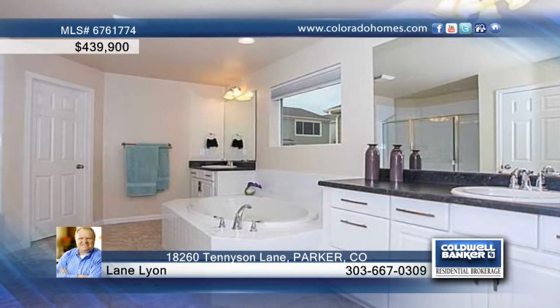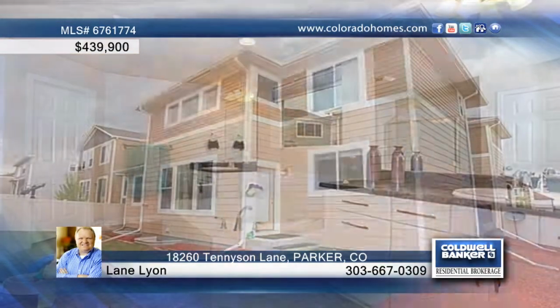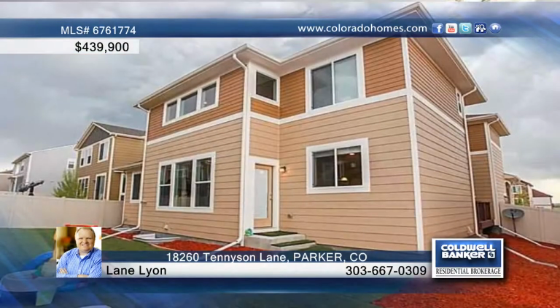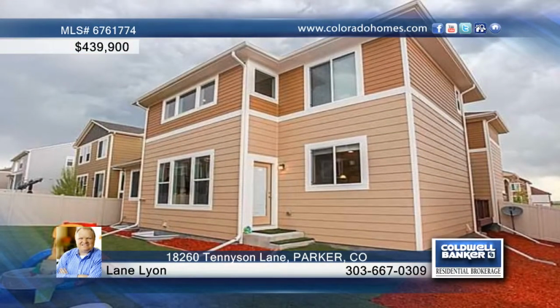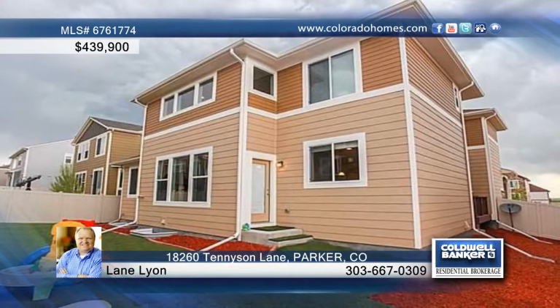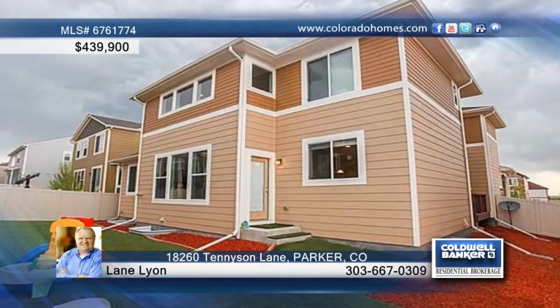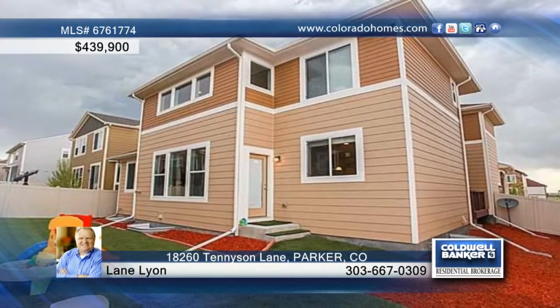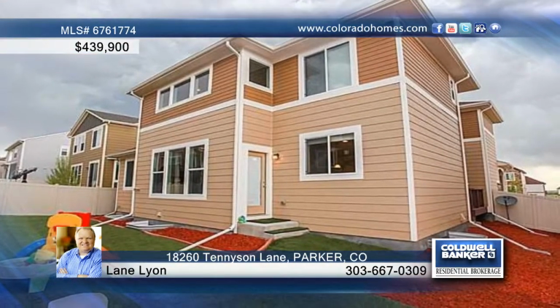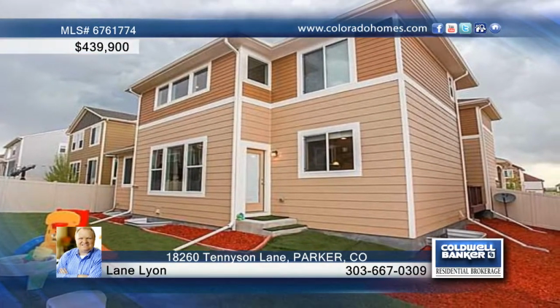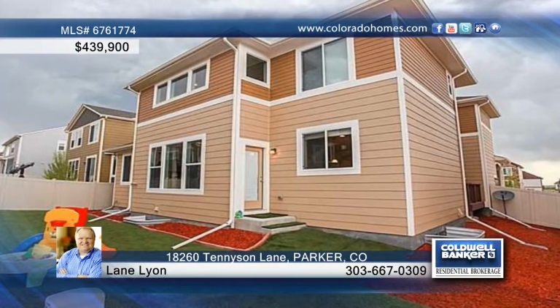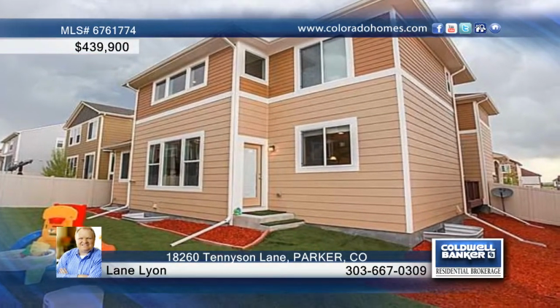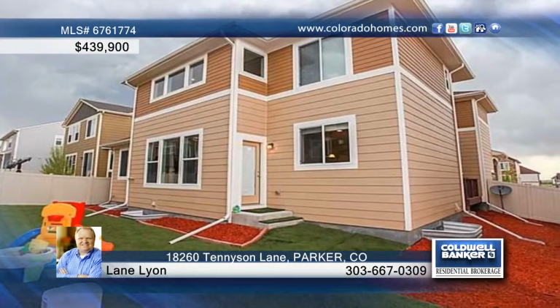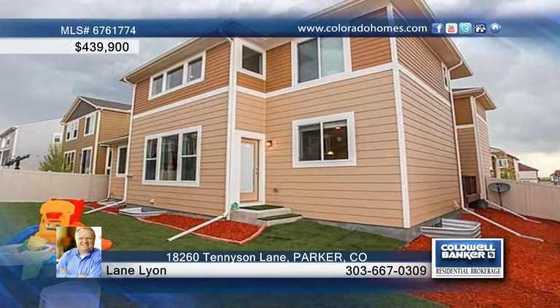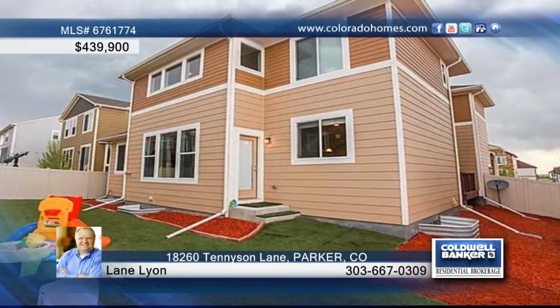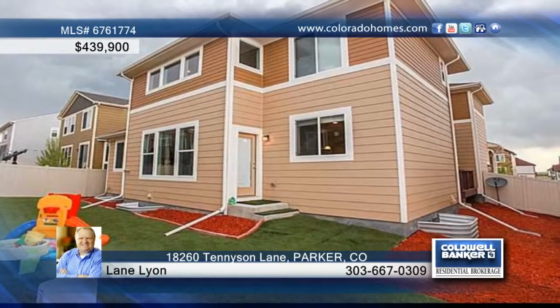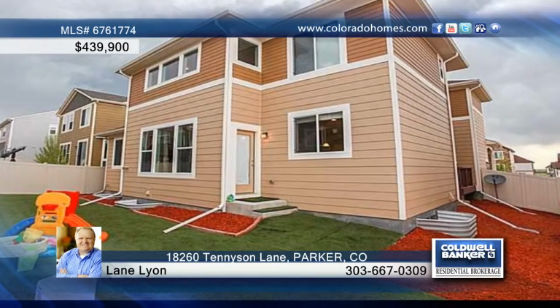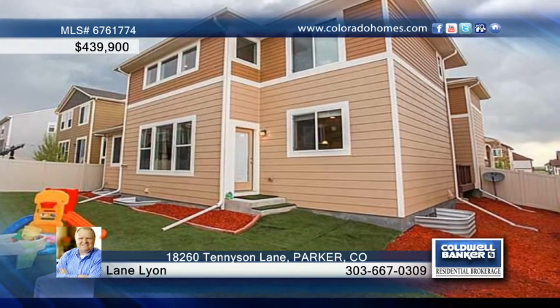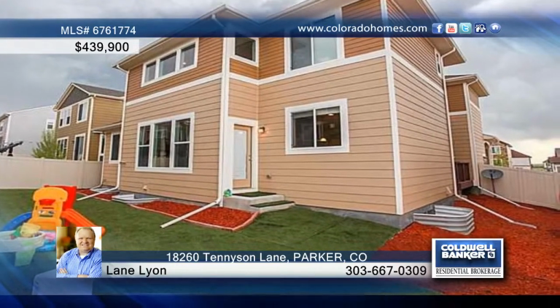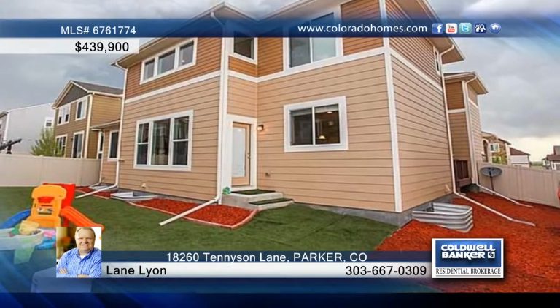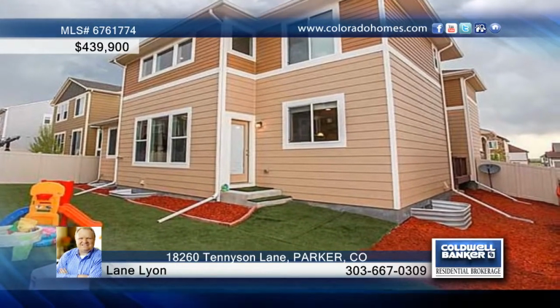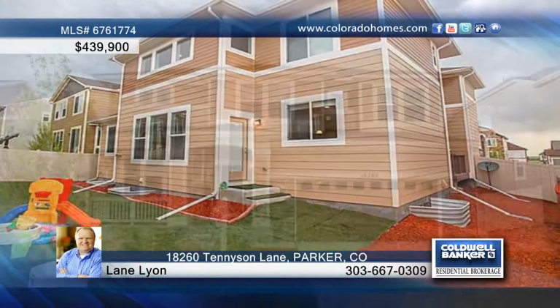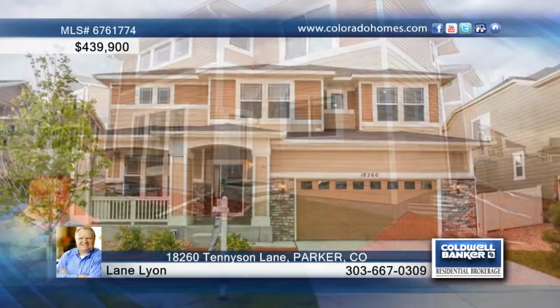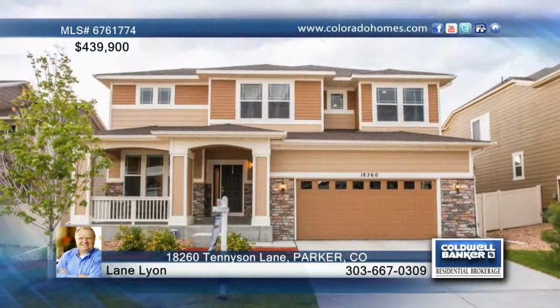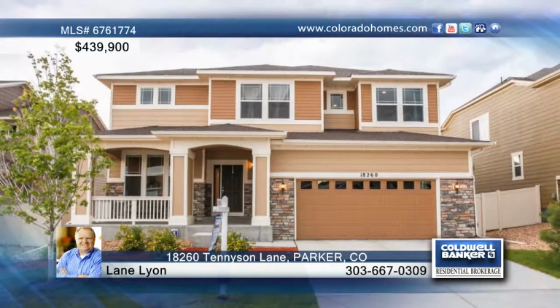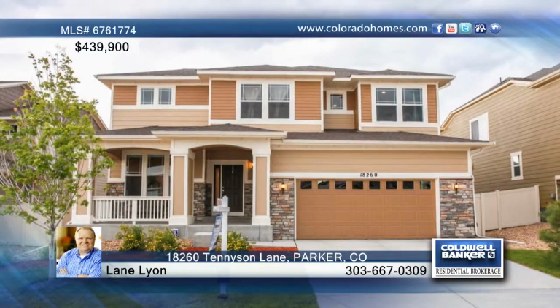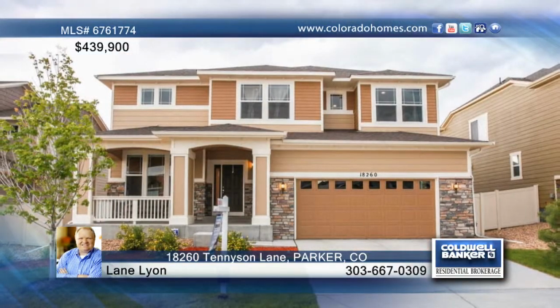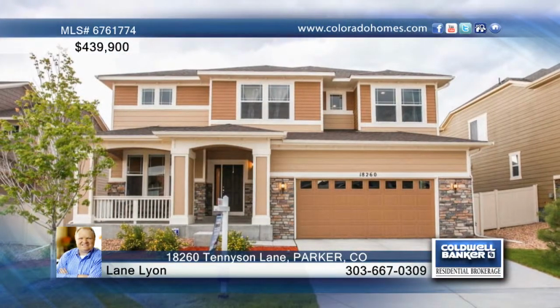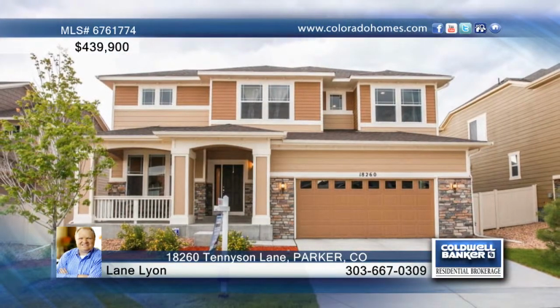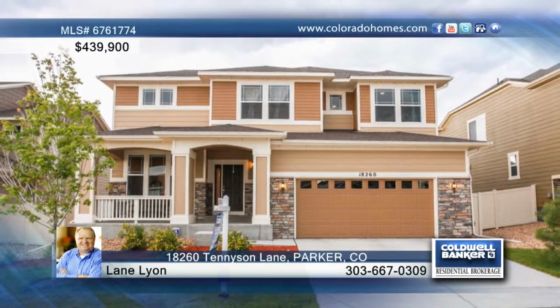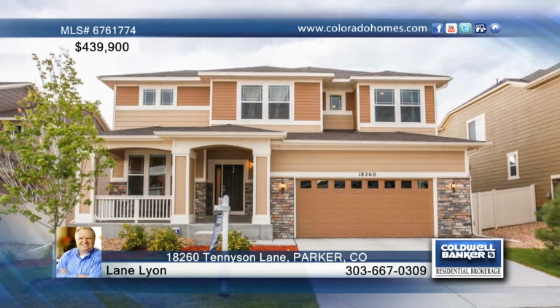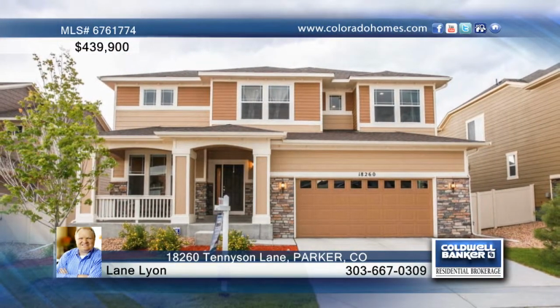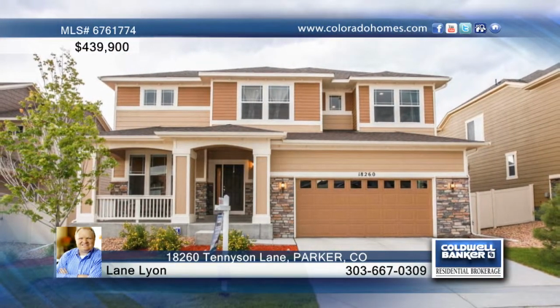The 2-story family room, sporty loft, and more round out this wonderful home. Call Lane Lyons for further details.